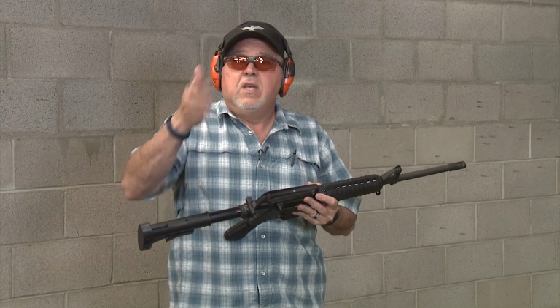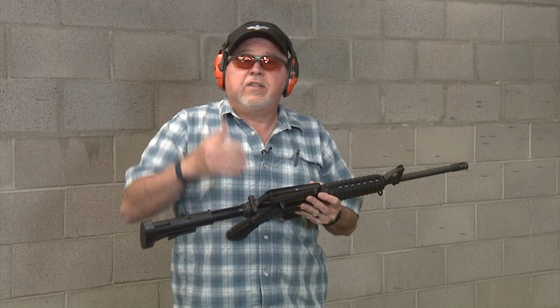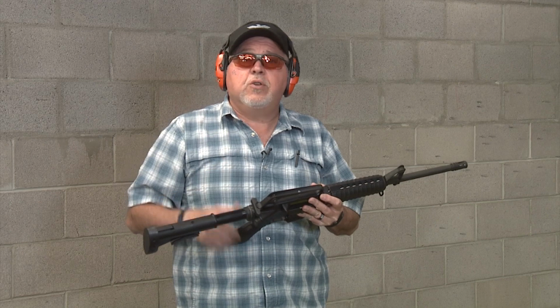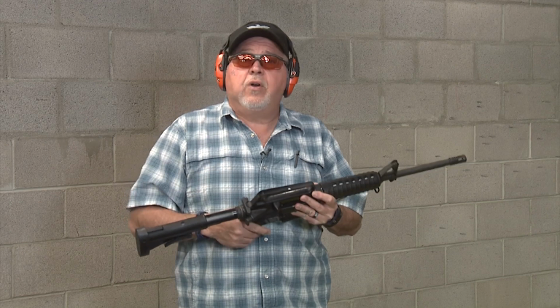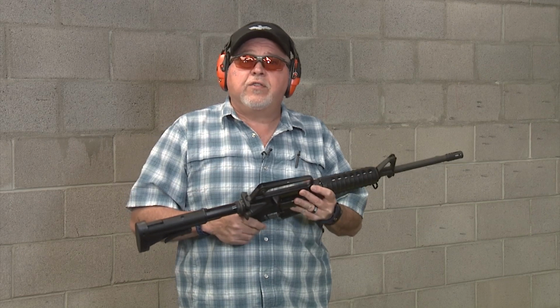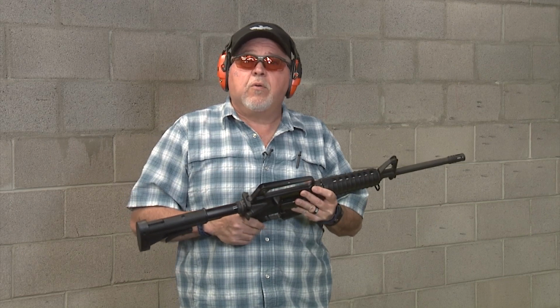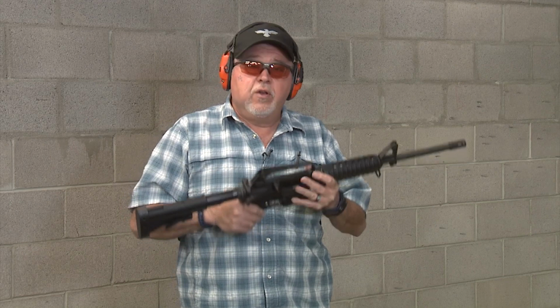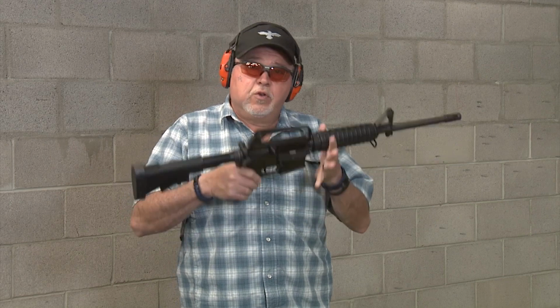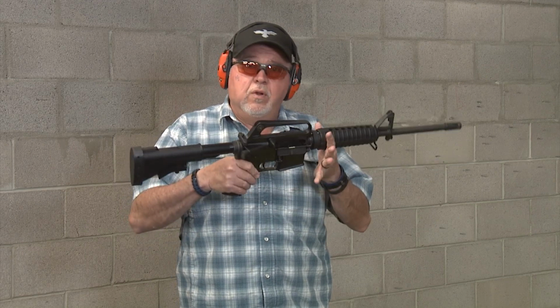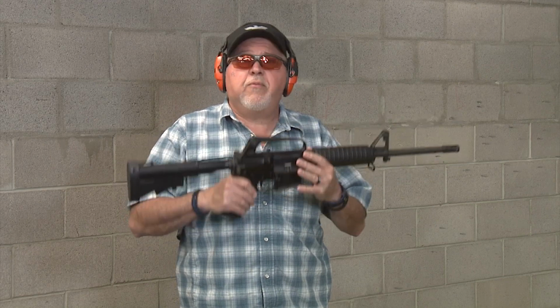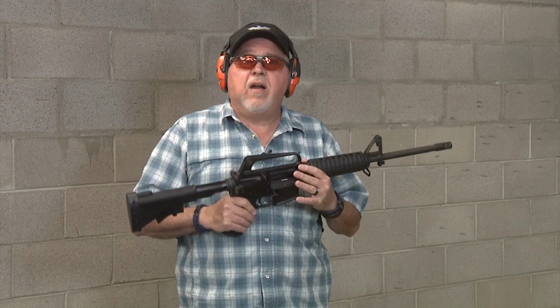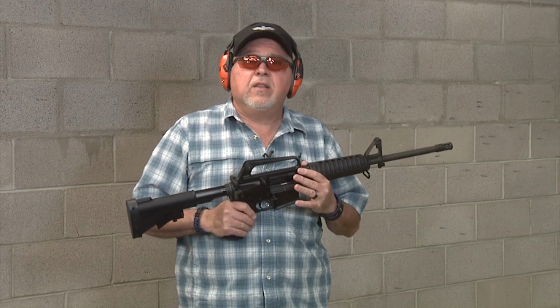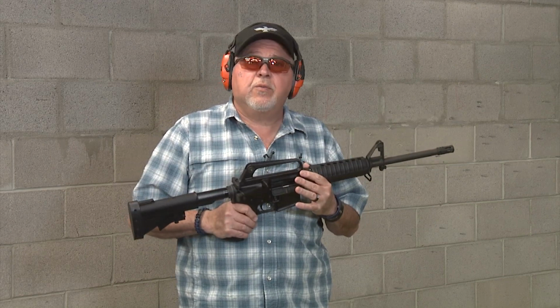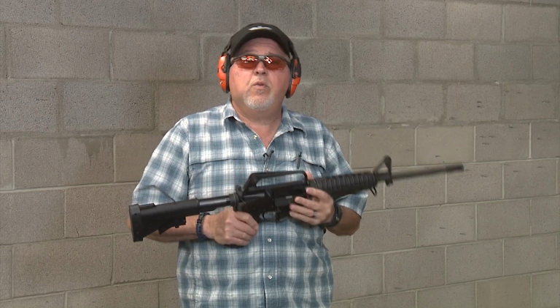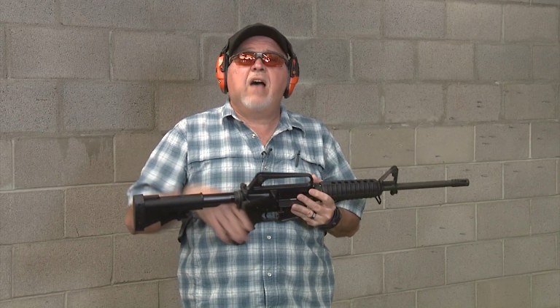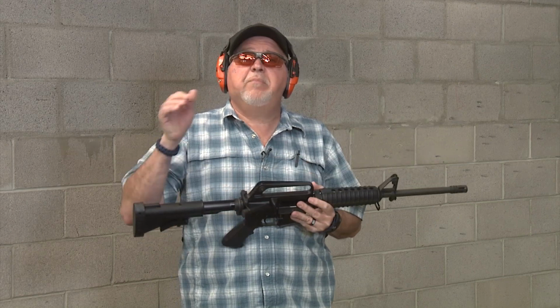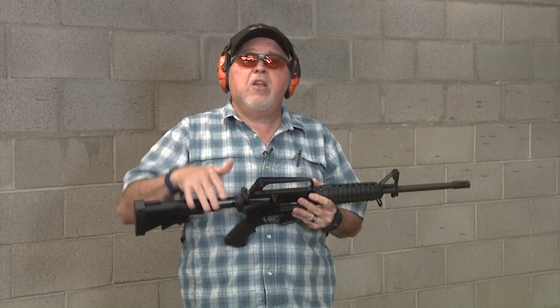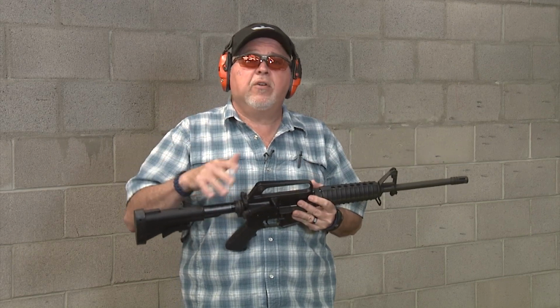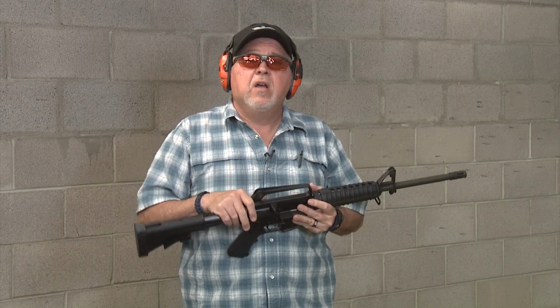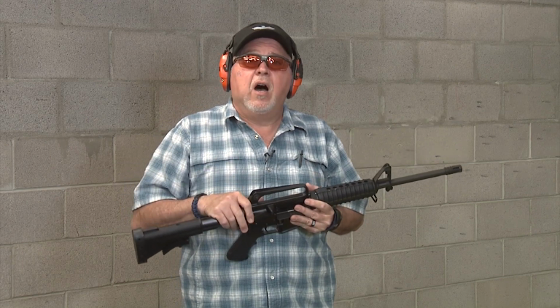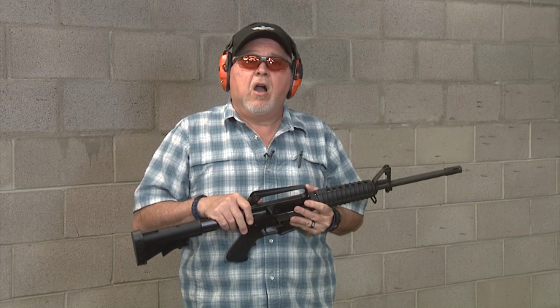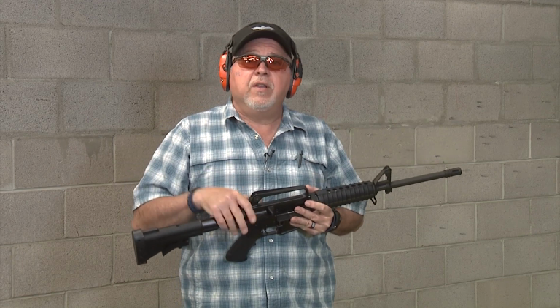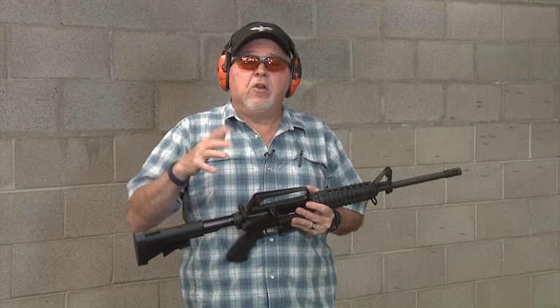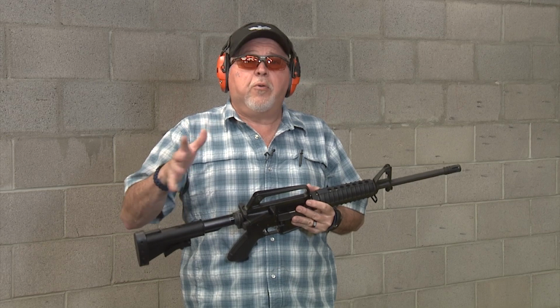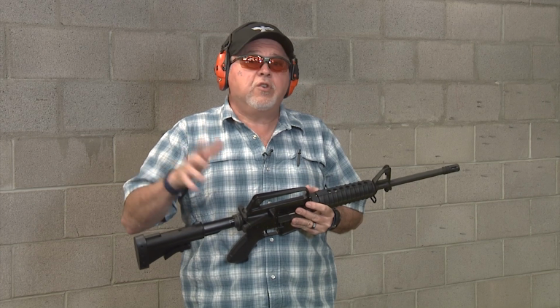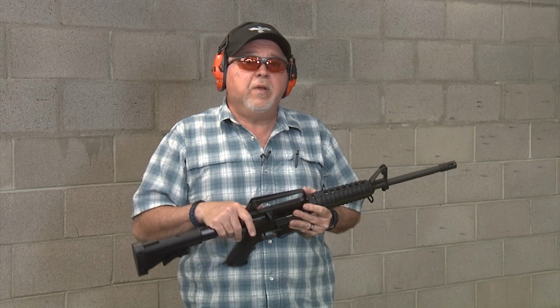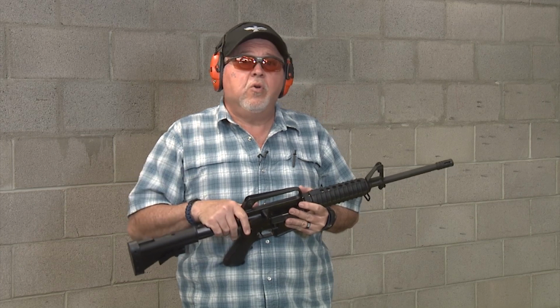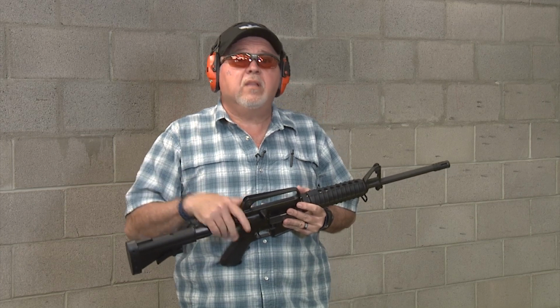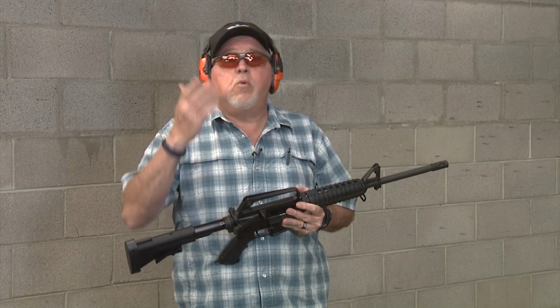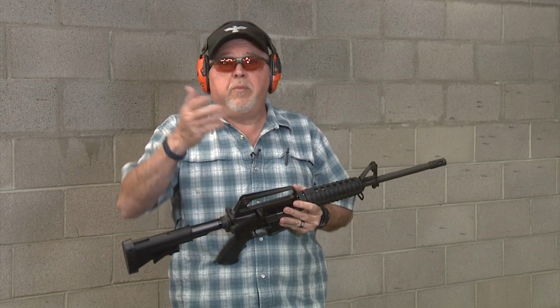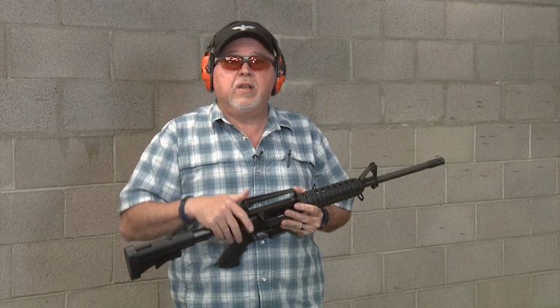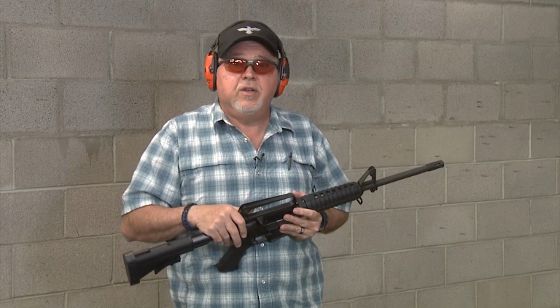Stay tuned to Gunstock Reviews. We'll keep firing this one. We have many other carbines and upgrades we've been doing that we'll be bringing to you.